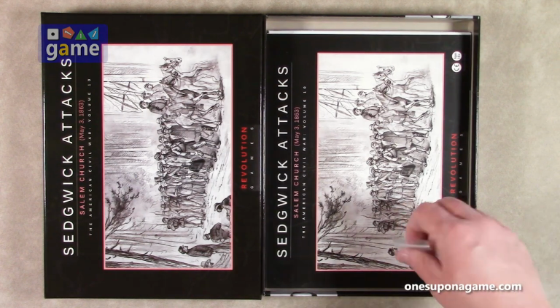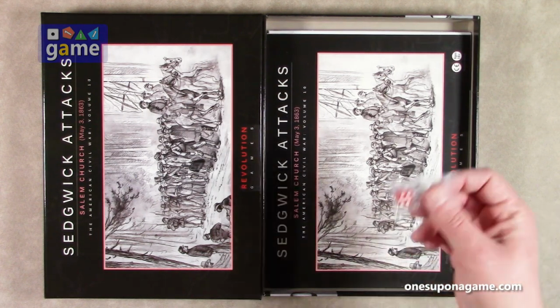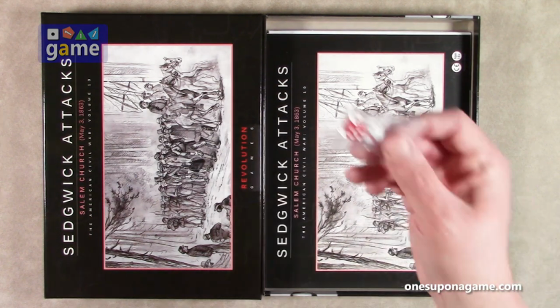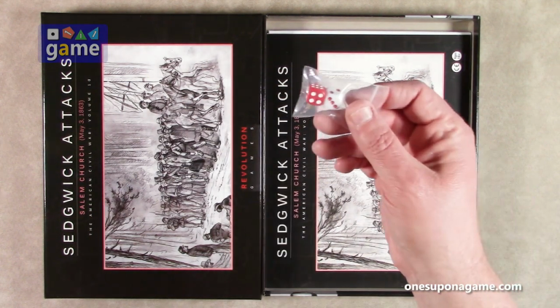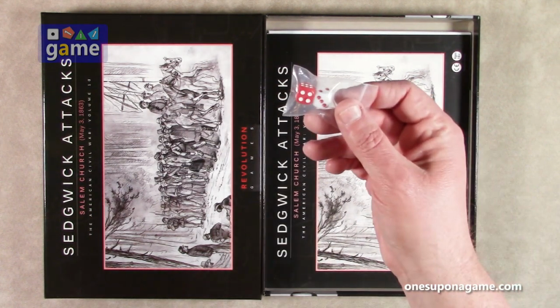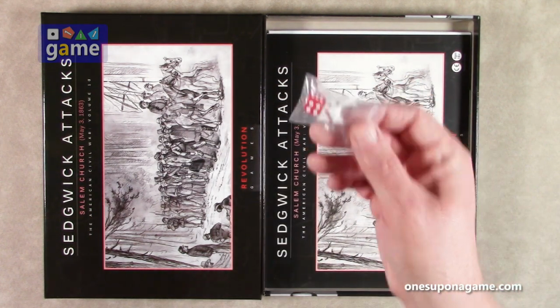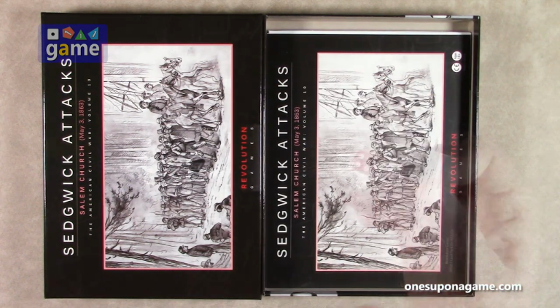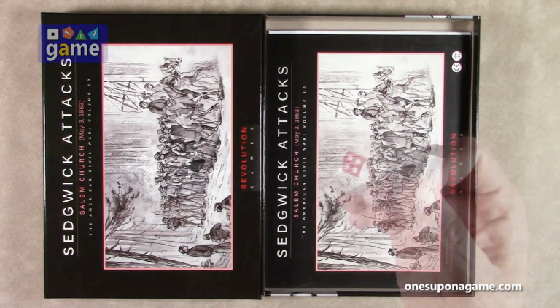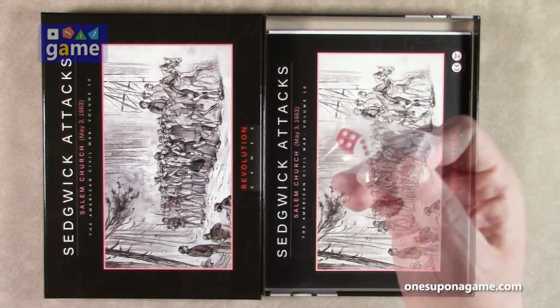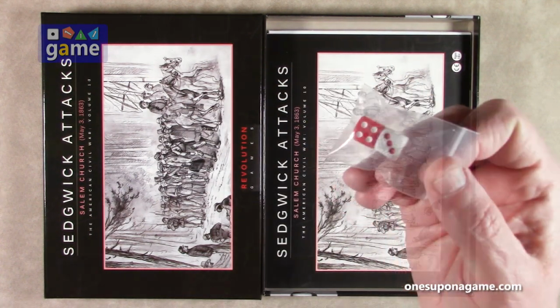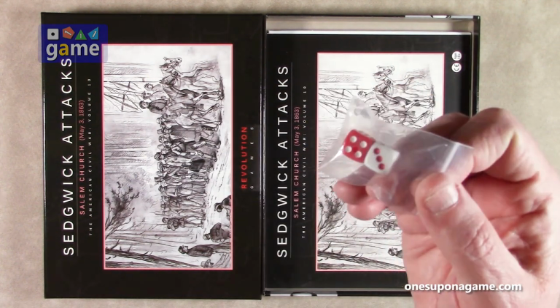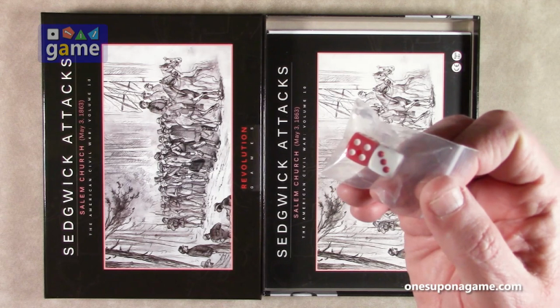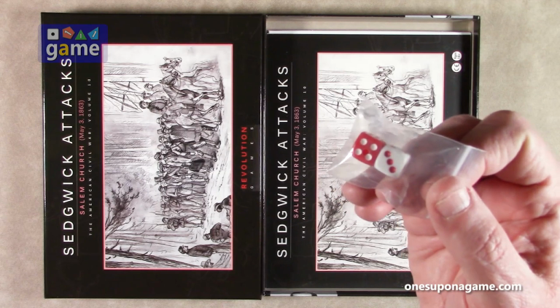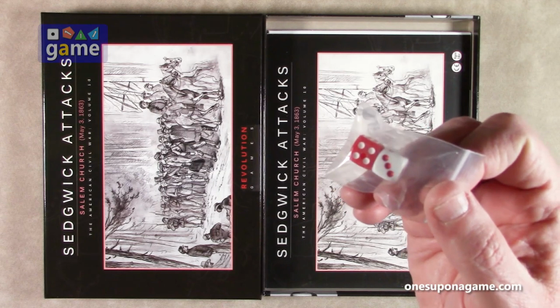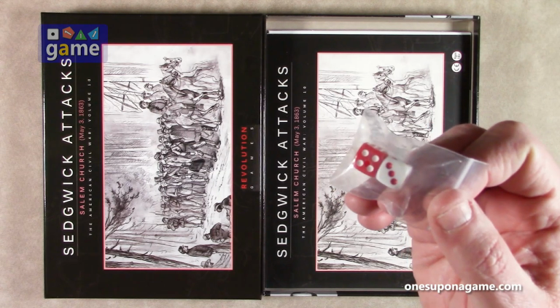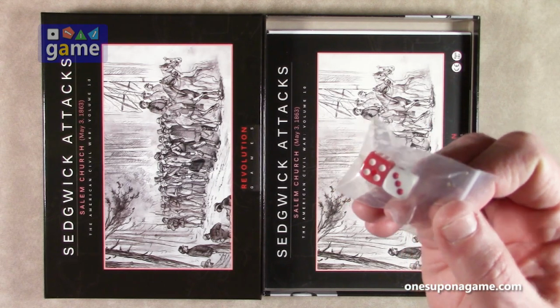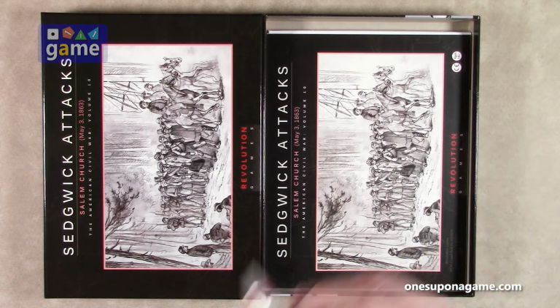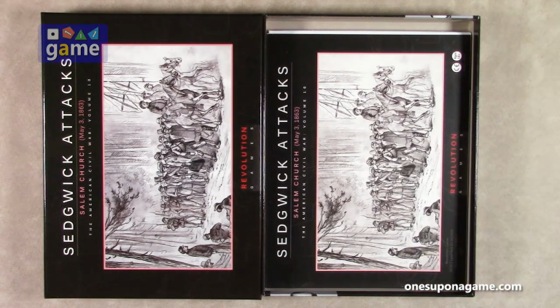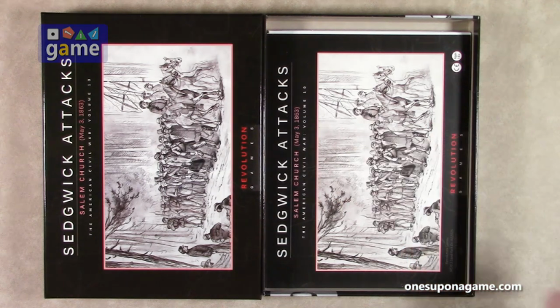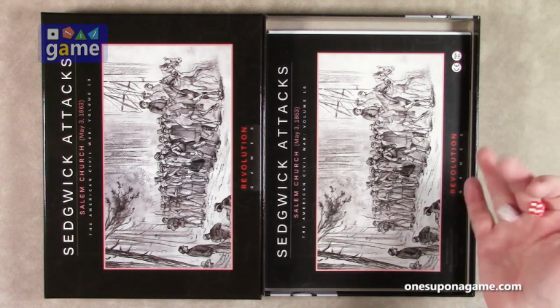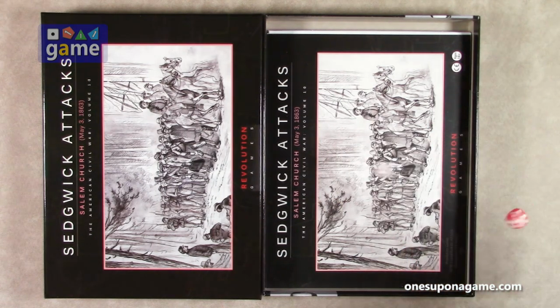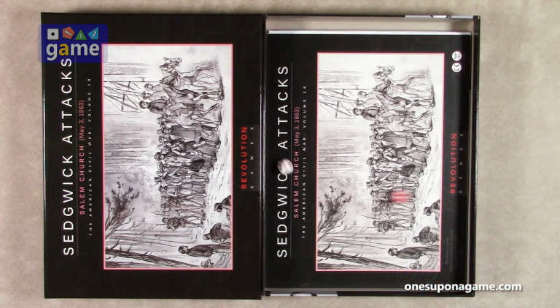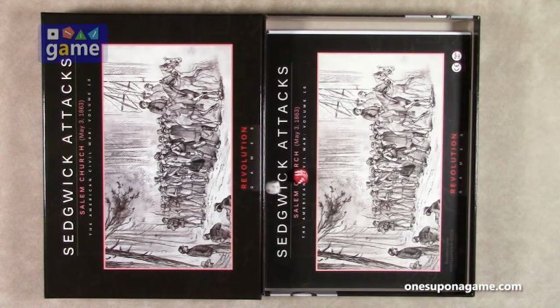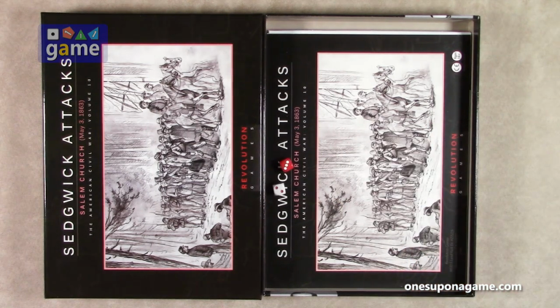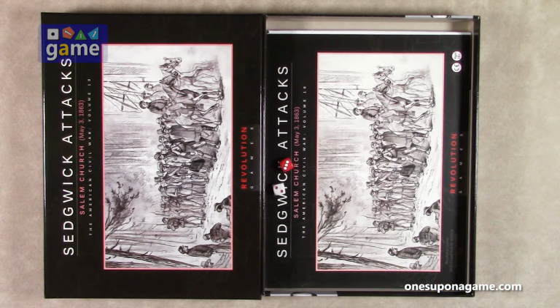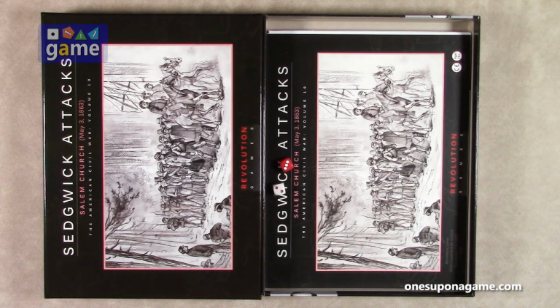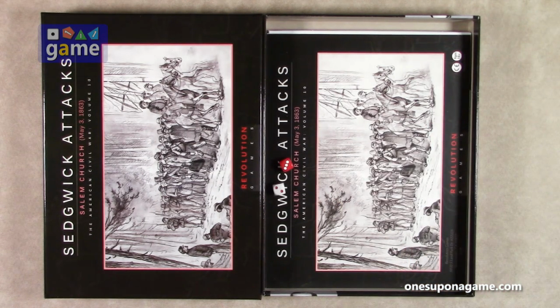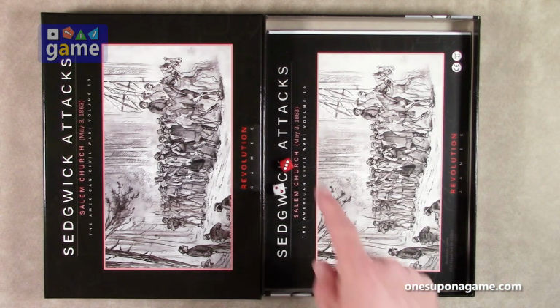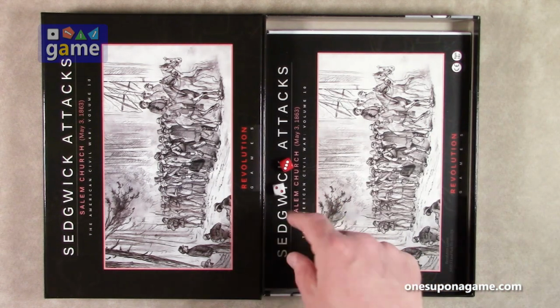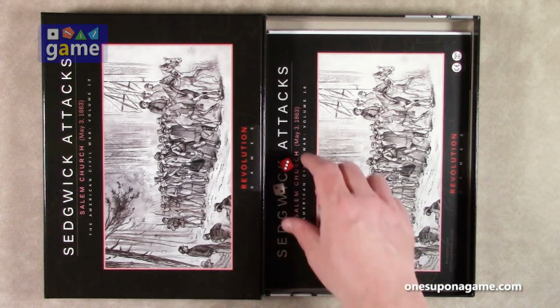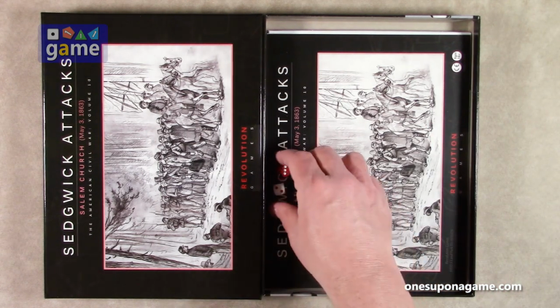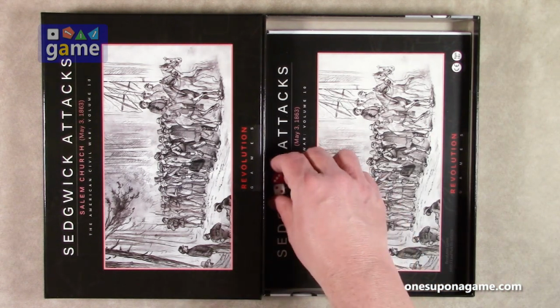We start with two dice — a red with white pips and a white with red pips. Let's see who wins. Red wins three to two.